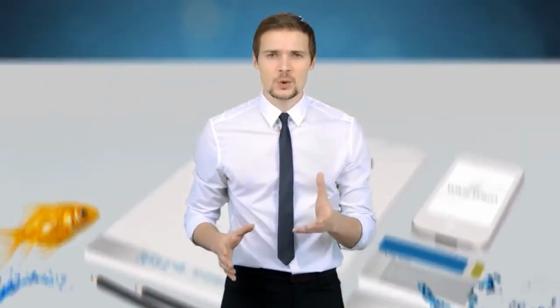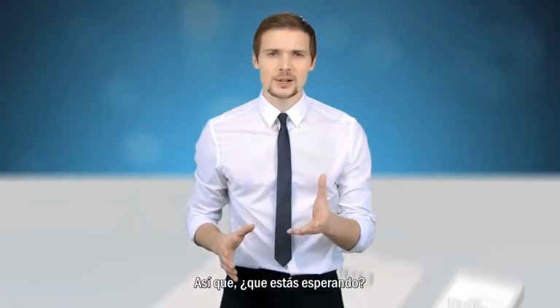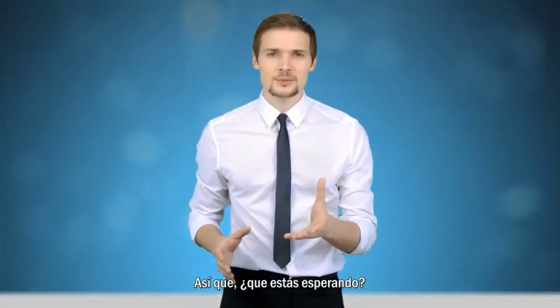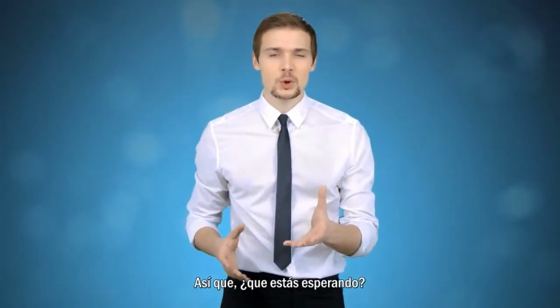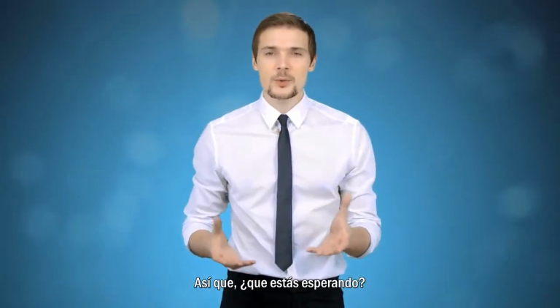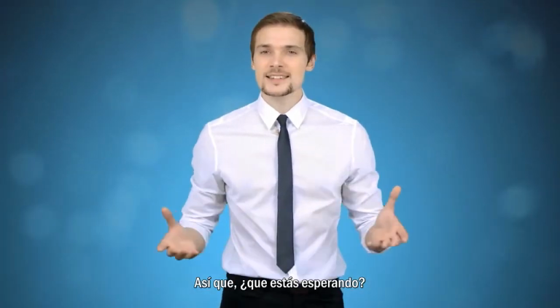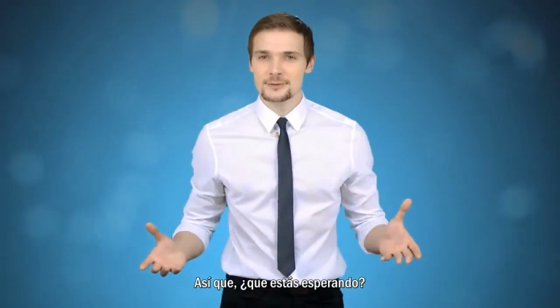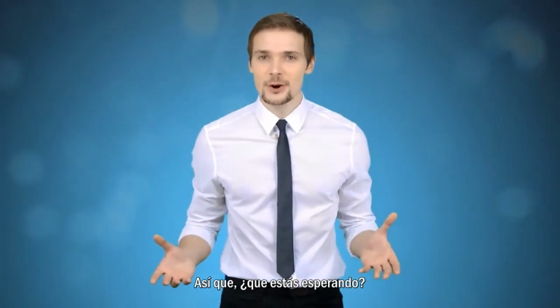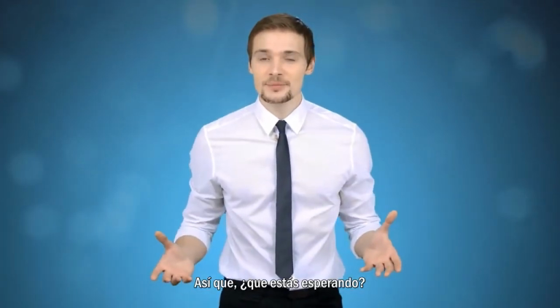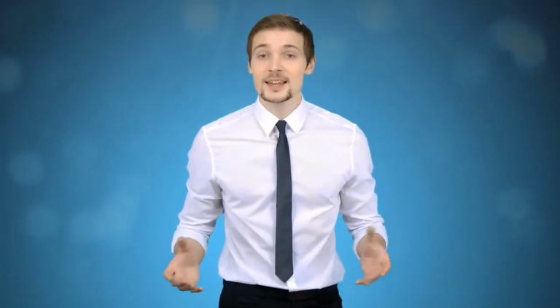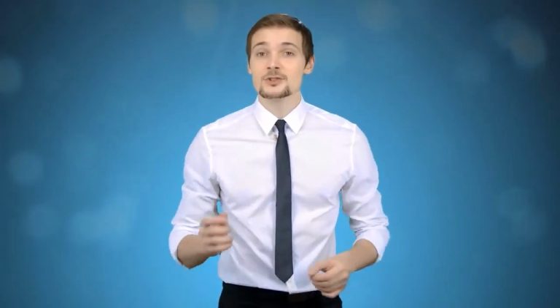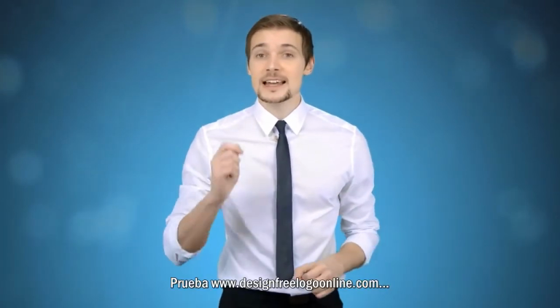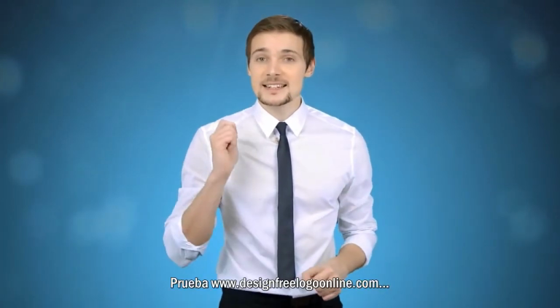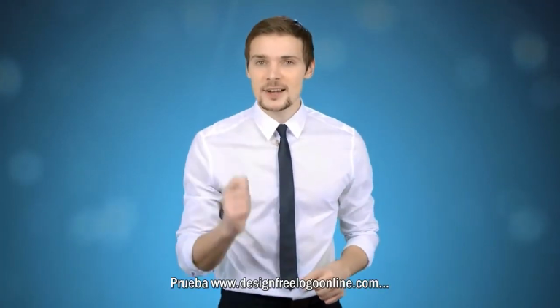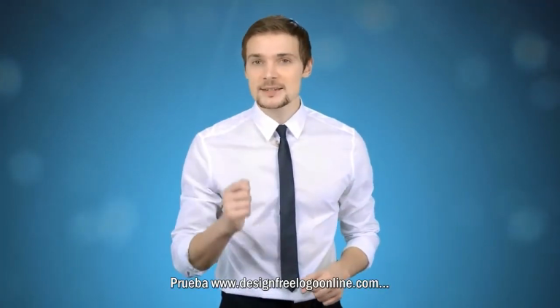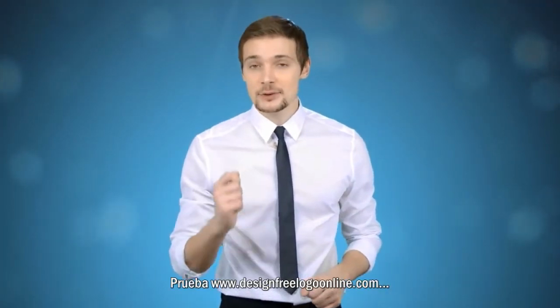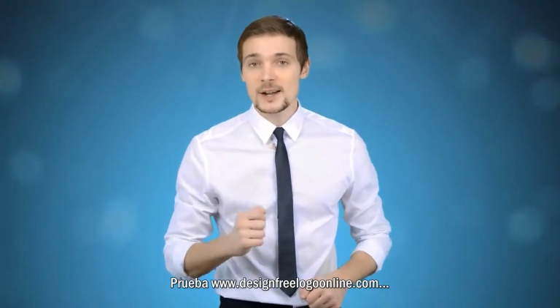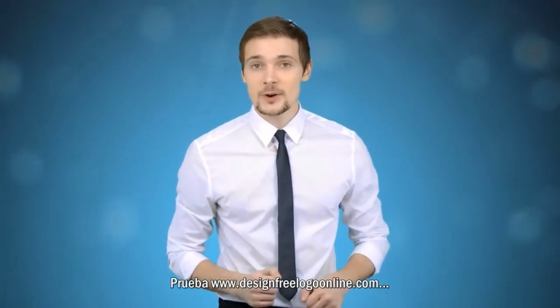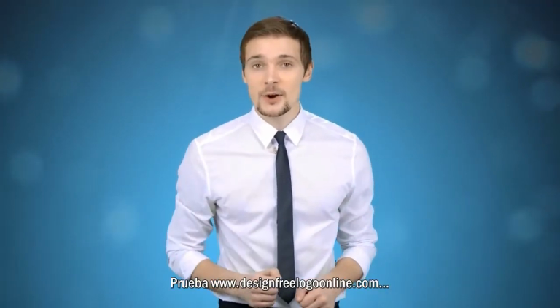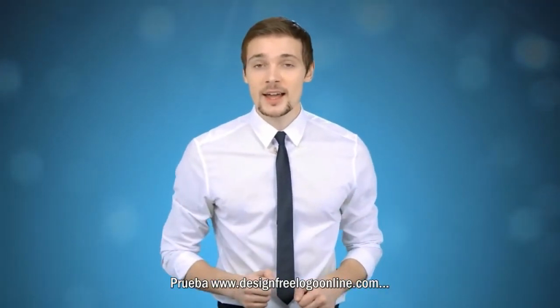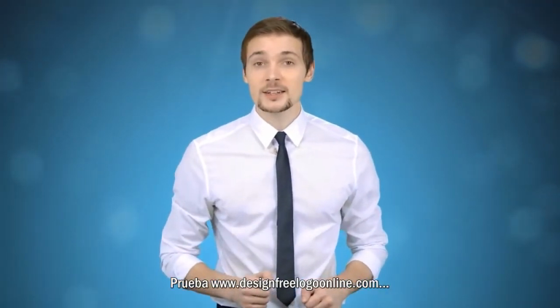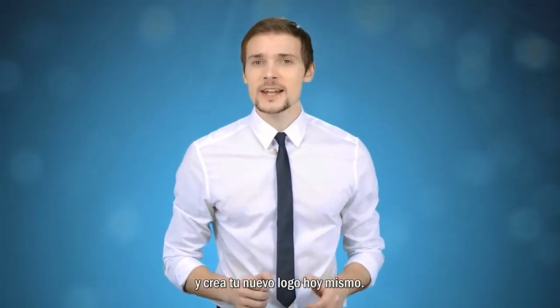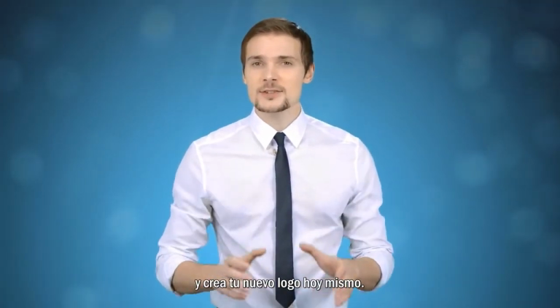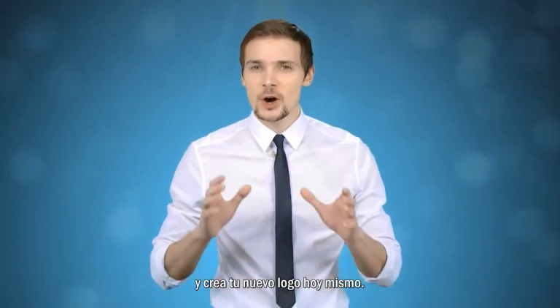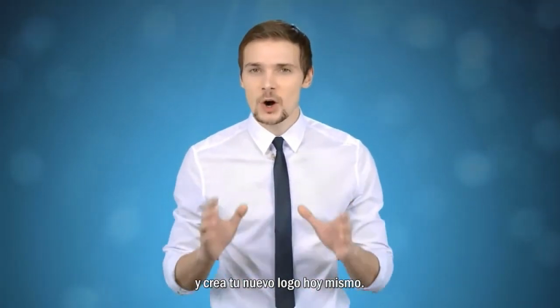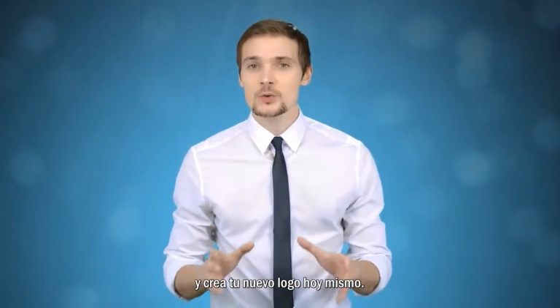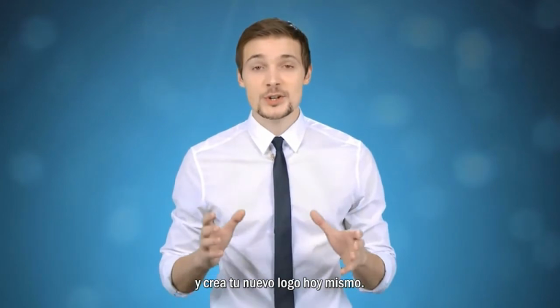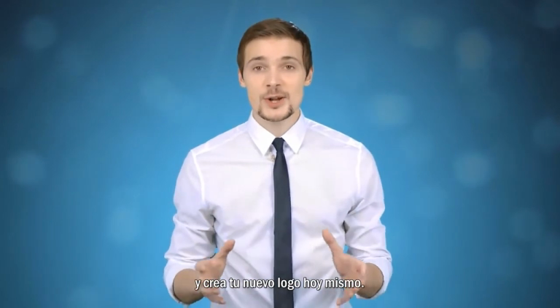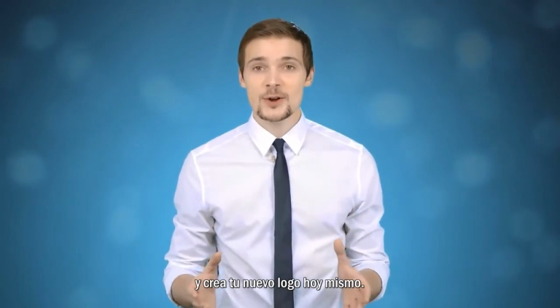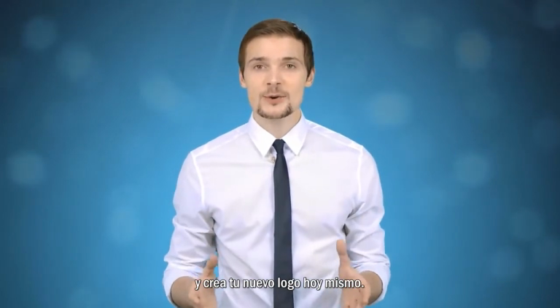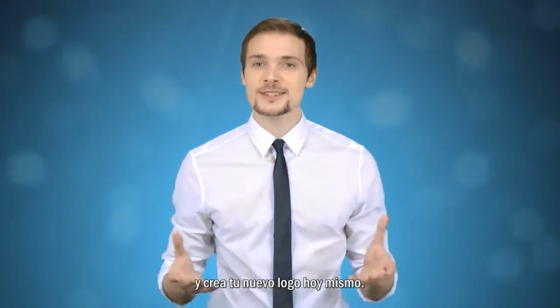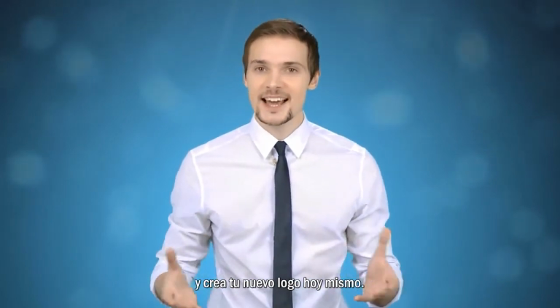Well, what are you waiting for? Try Design Free Logo and create your own new logo today.